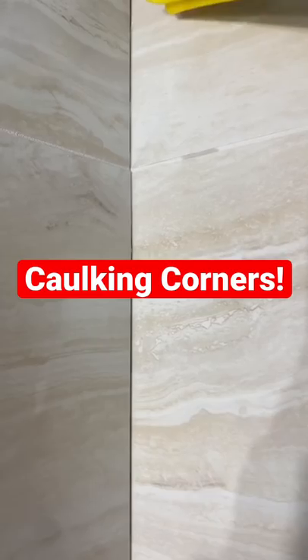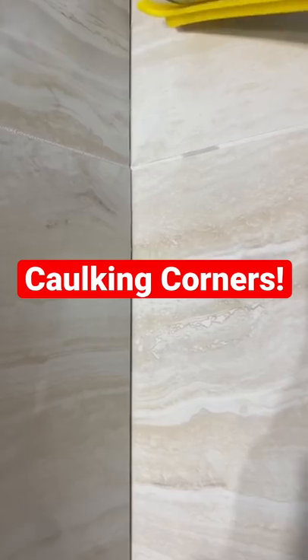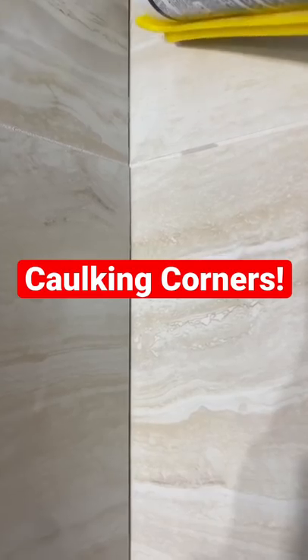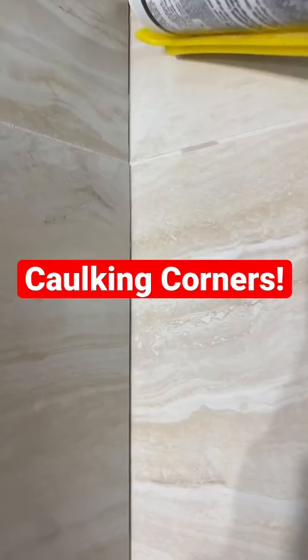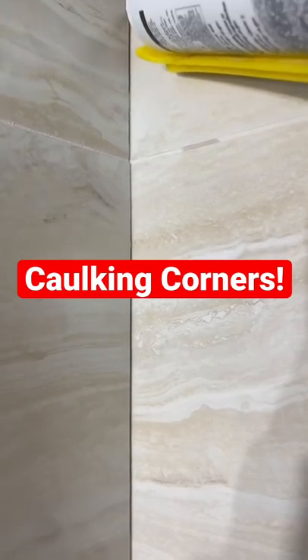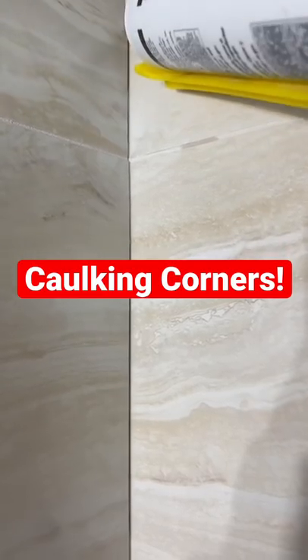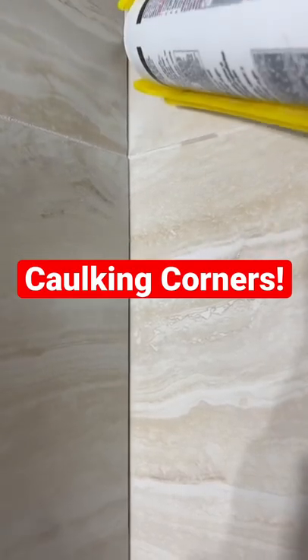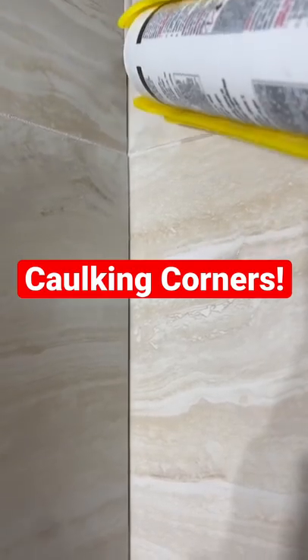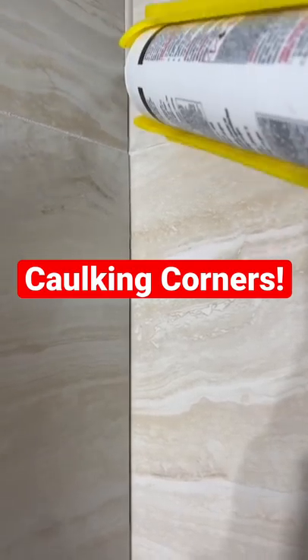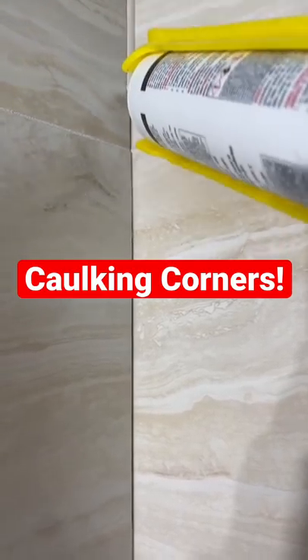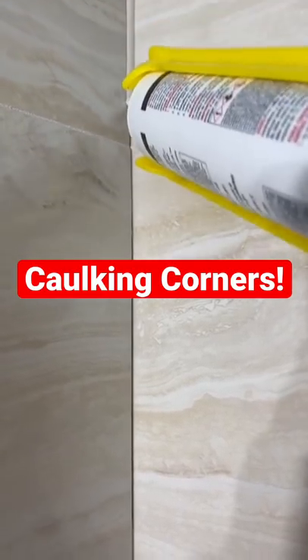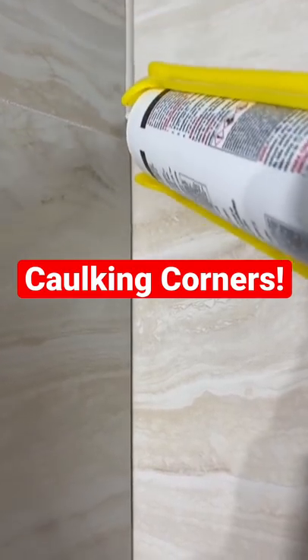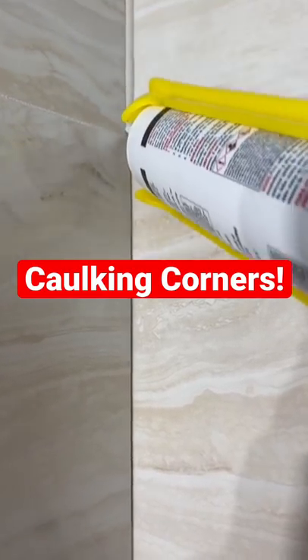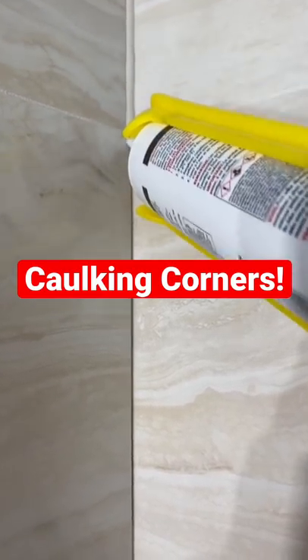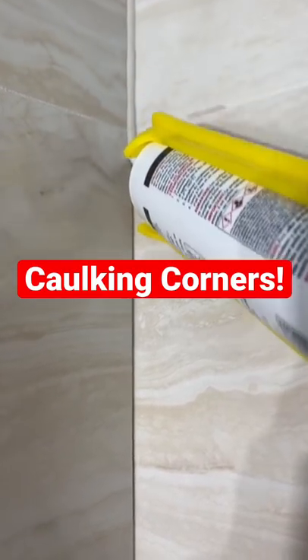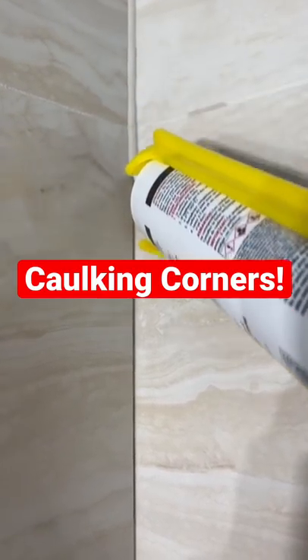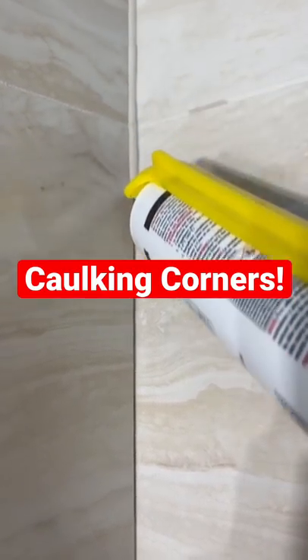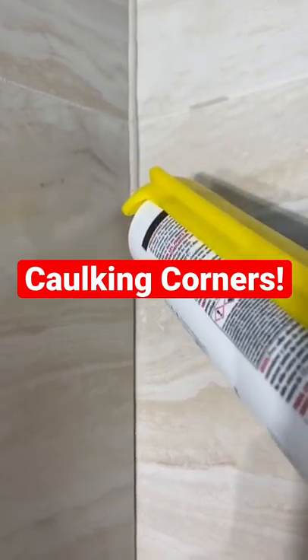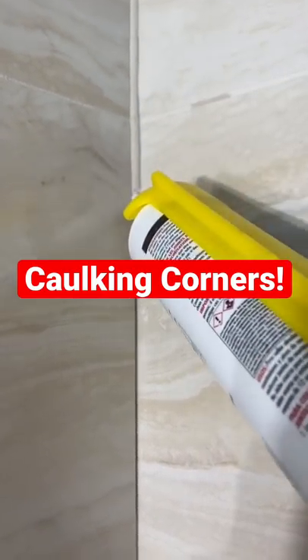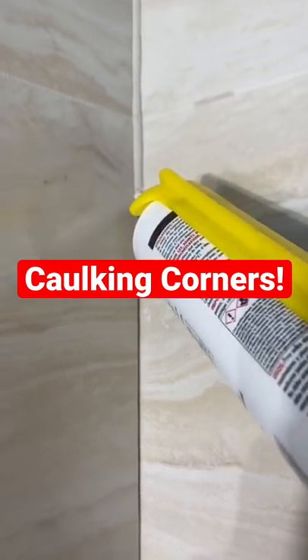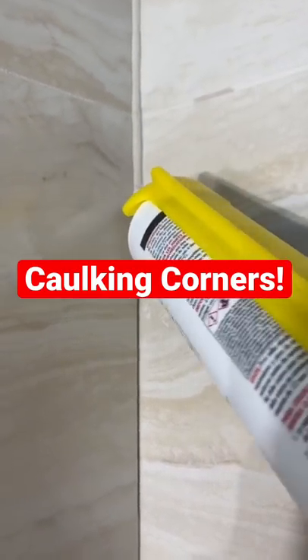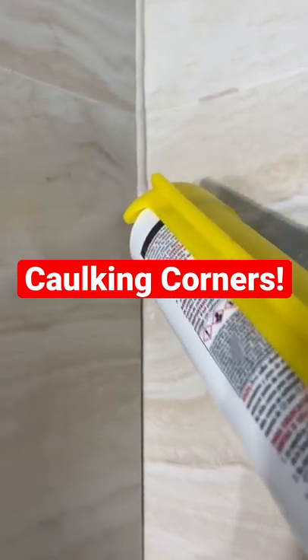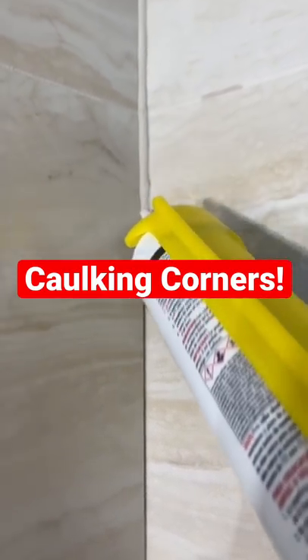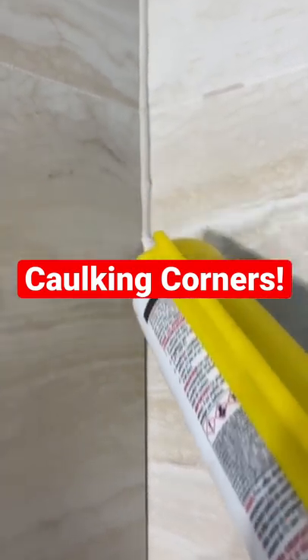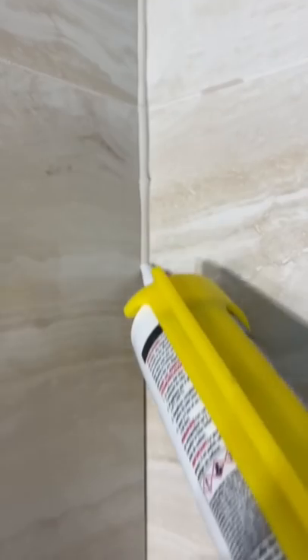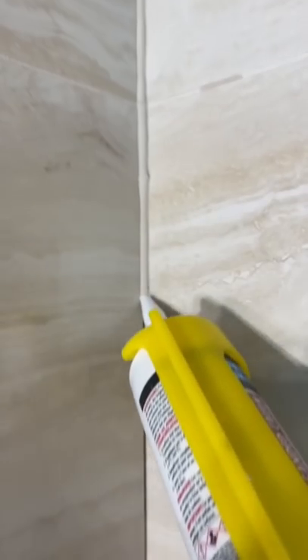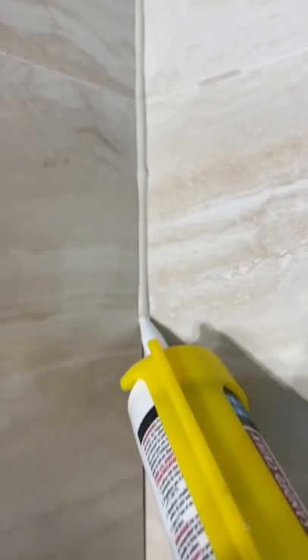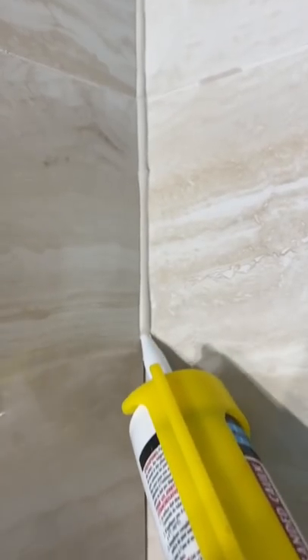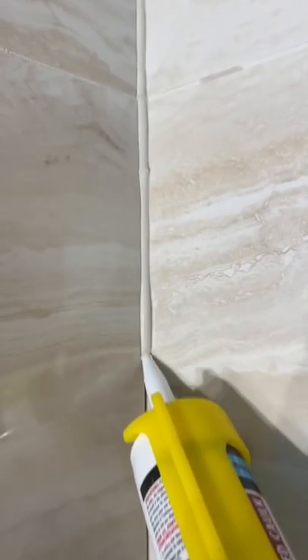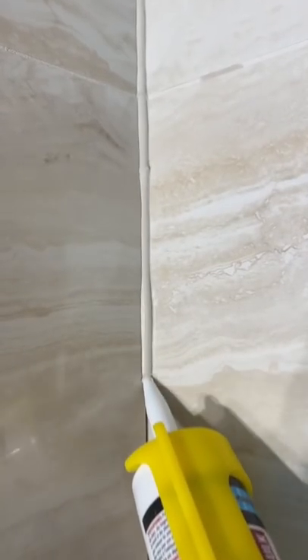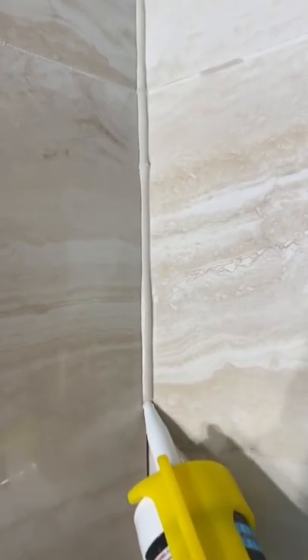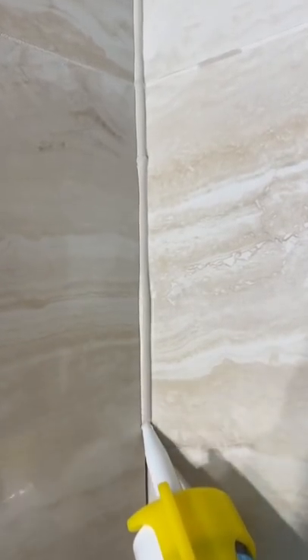How to caulk your corners. Step one, apply your grout caulking. Make sure that it's silicone based.